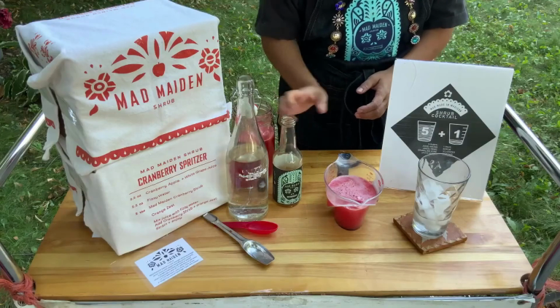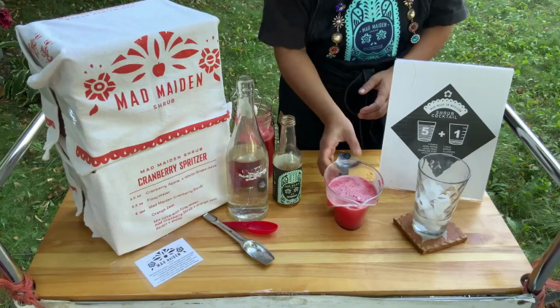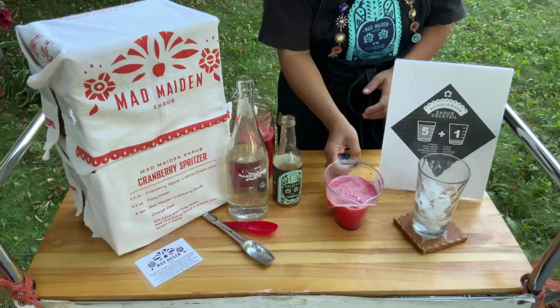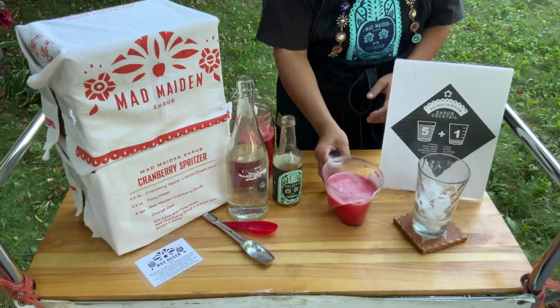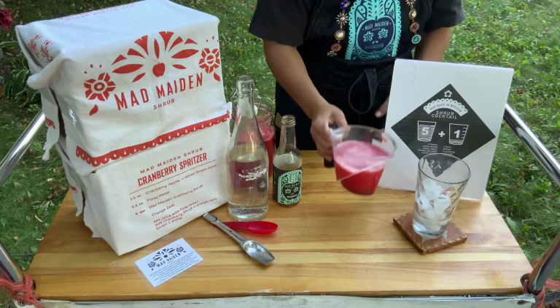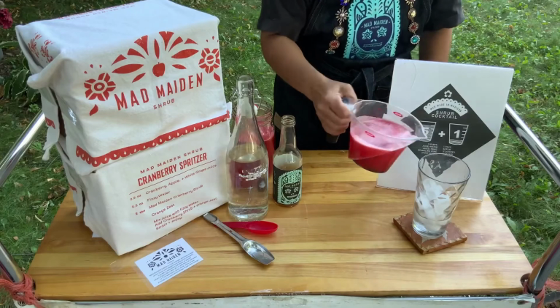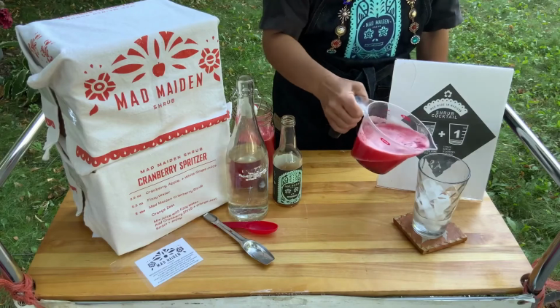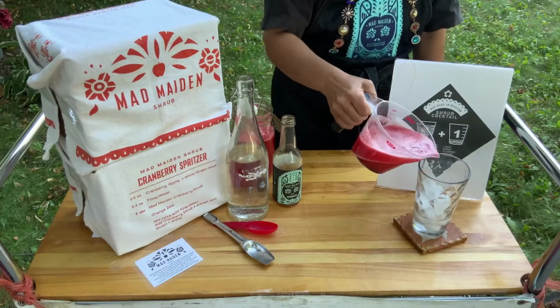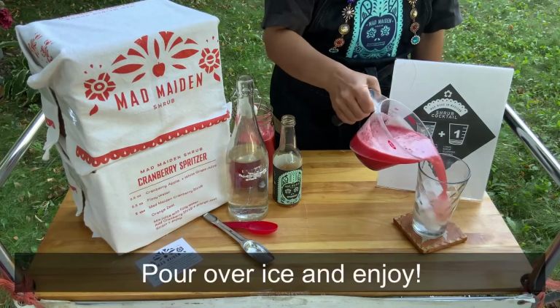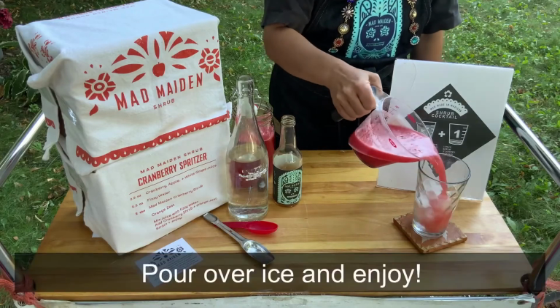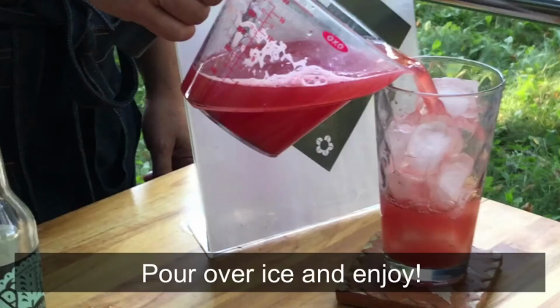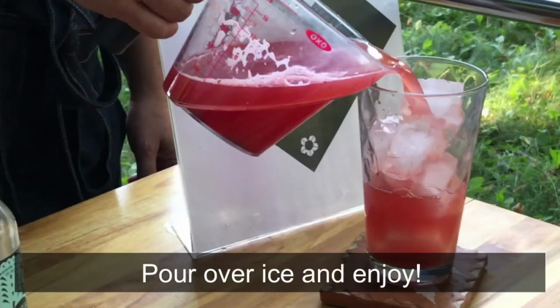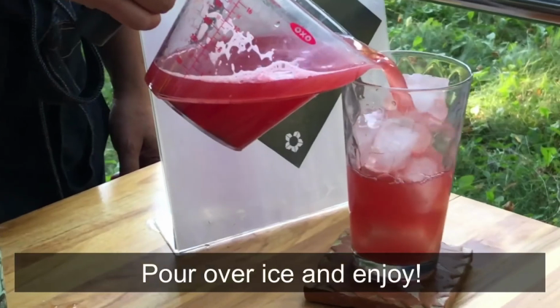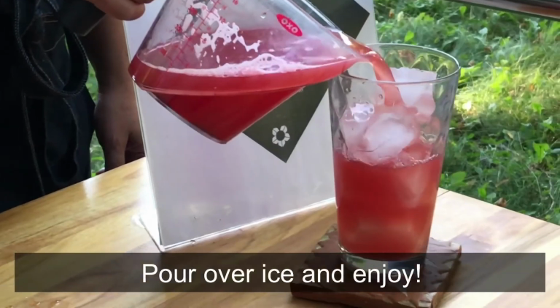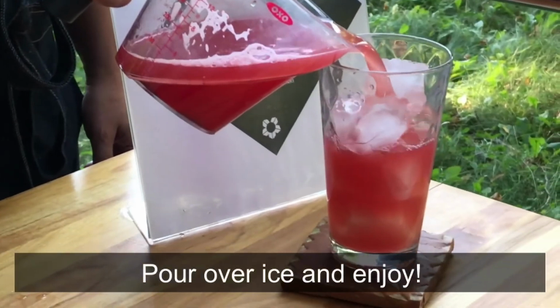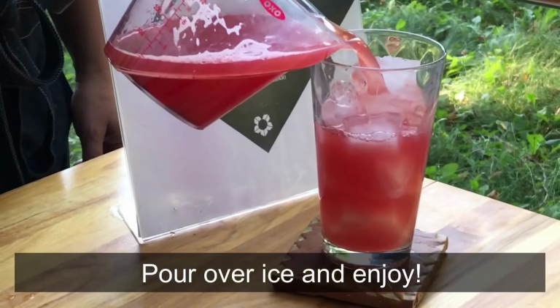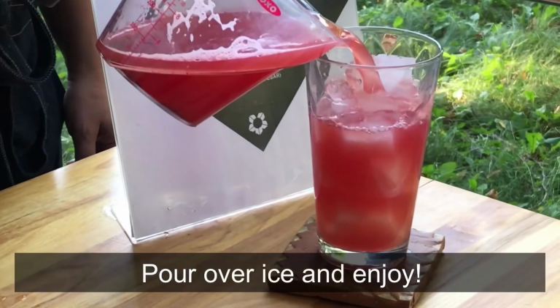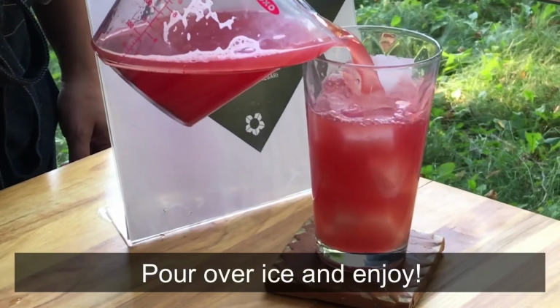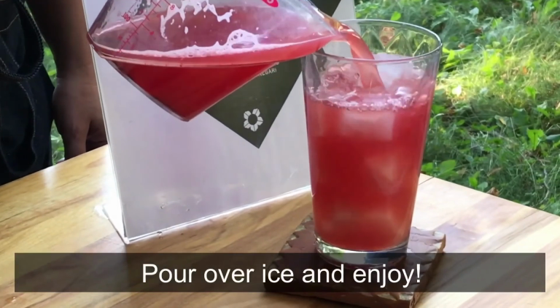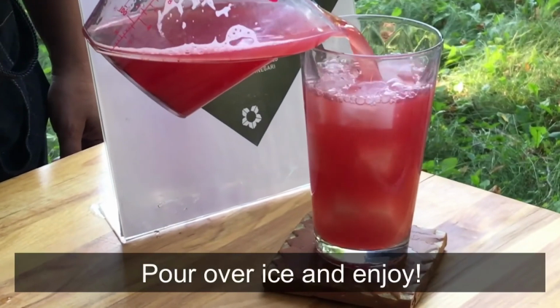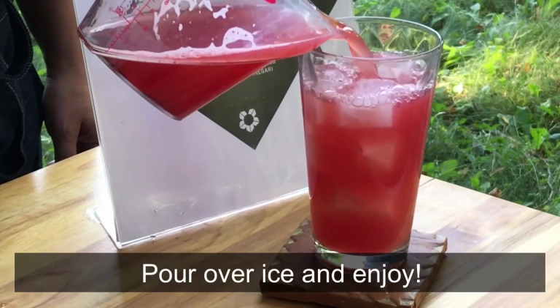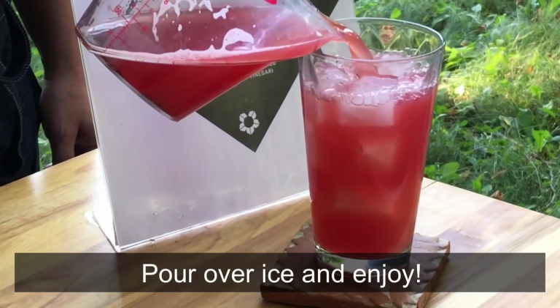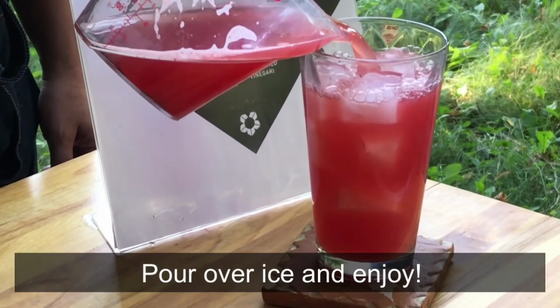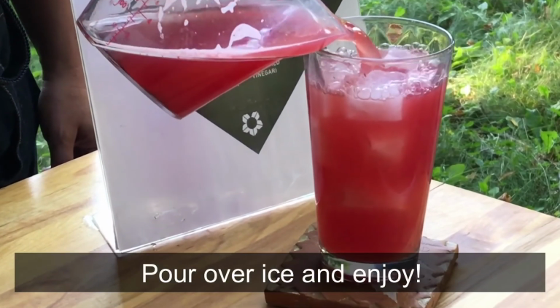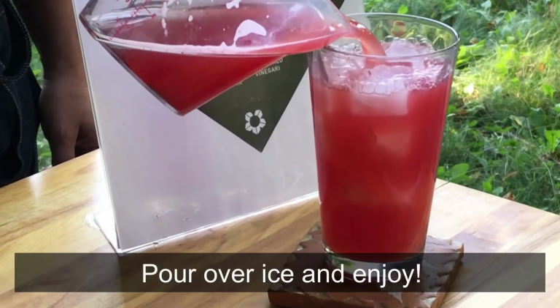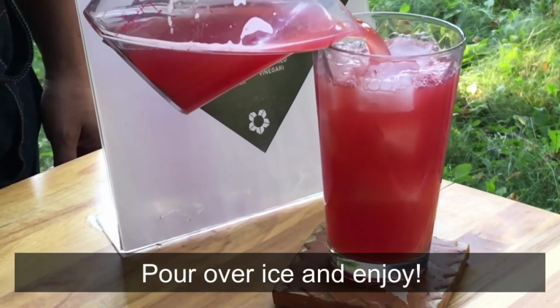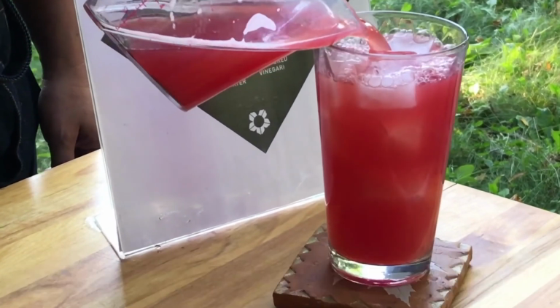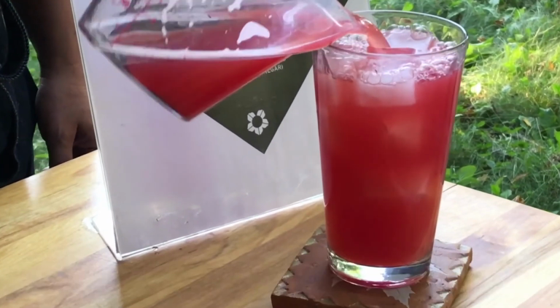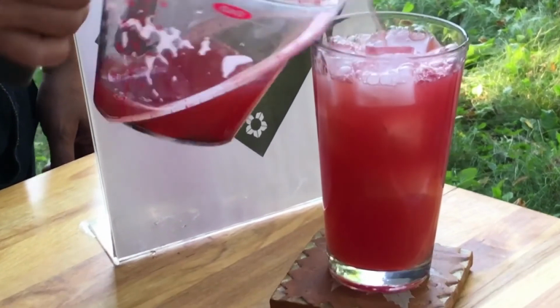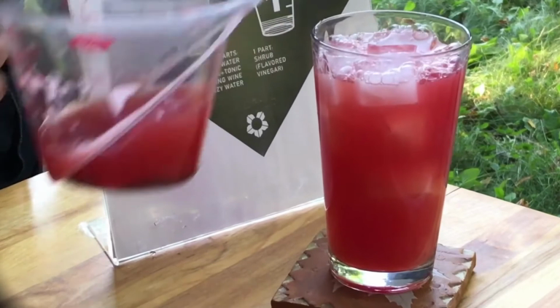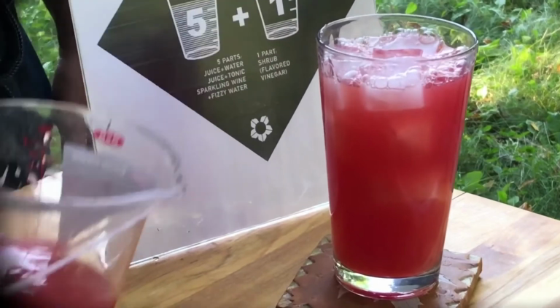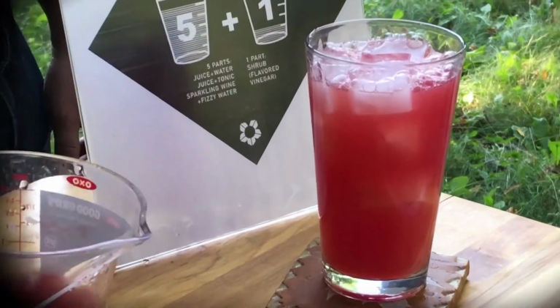I do like watermelon and ginger. Pour over ice and enjoy your drink.